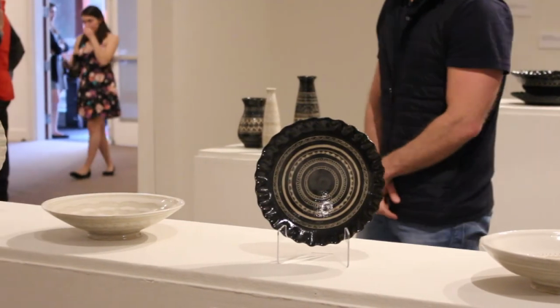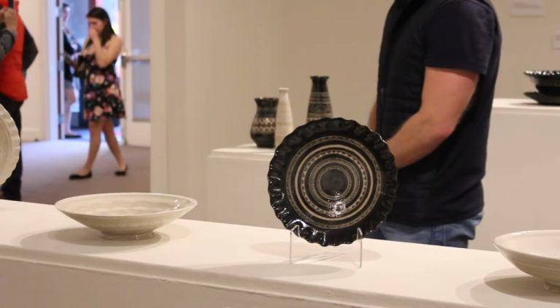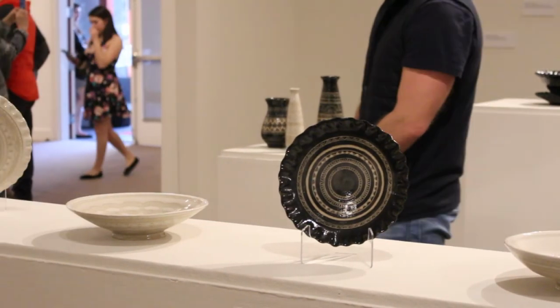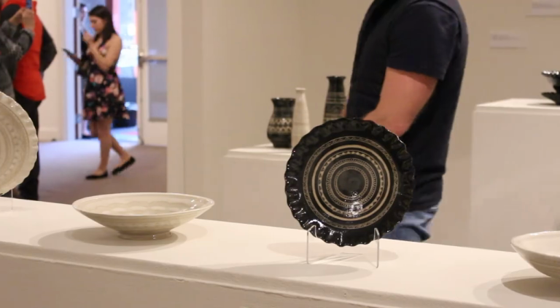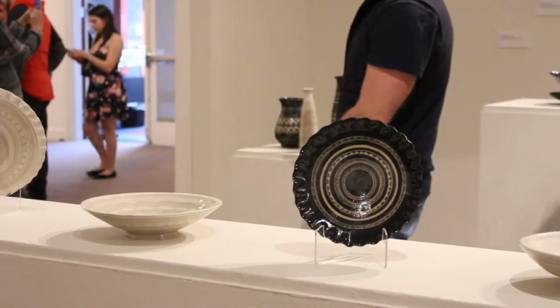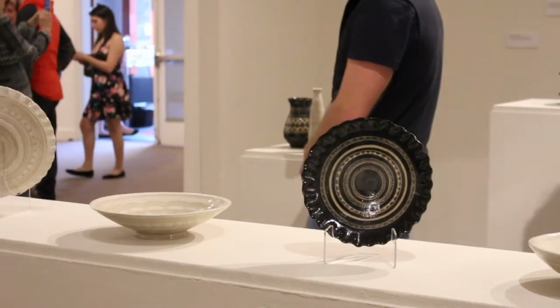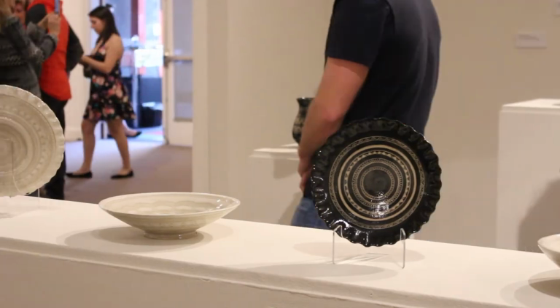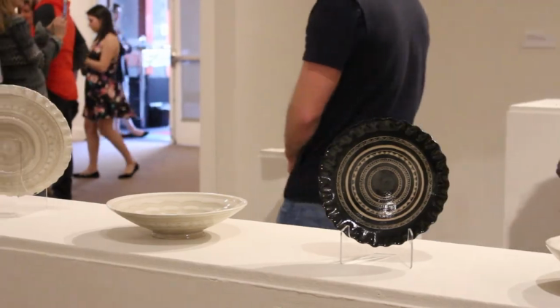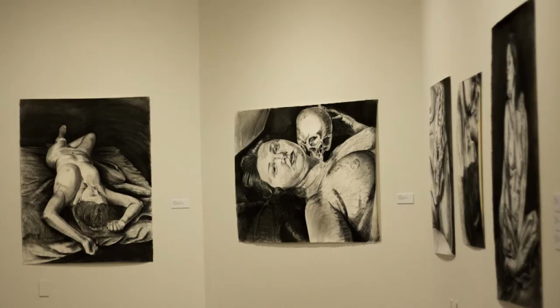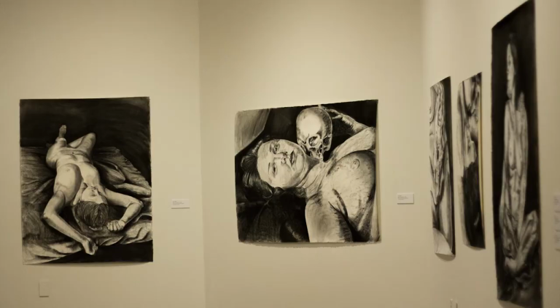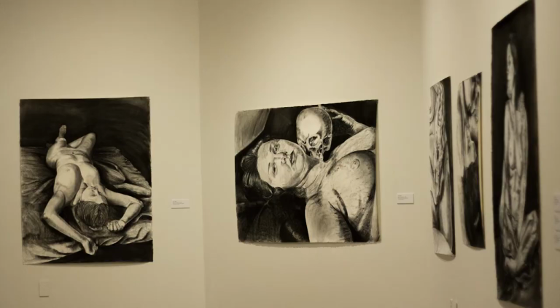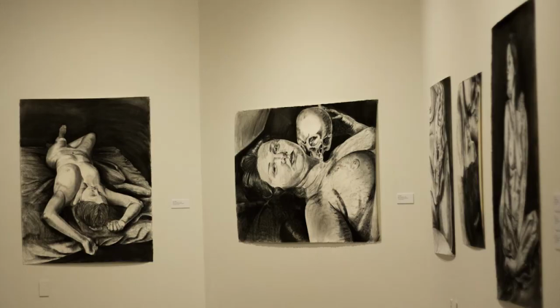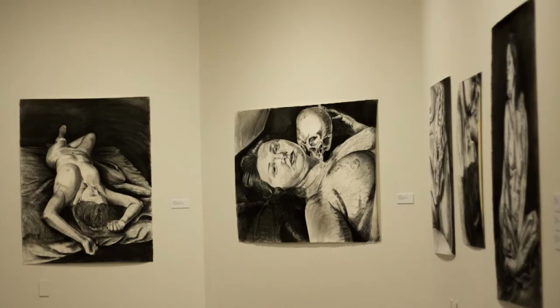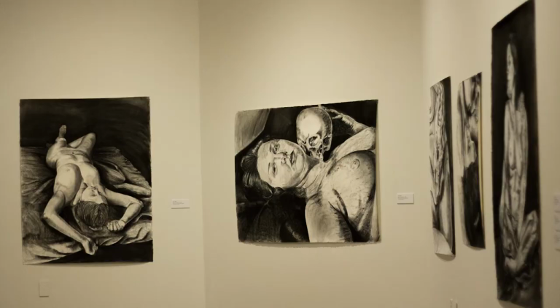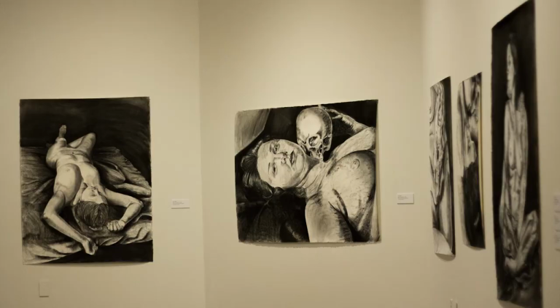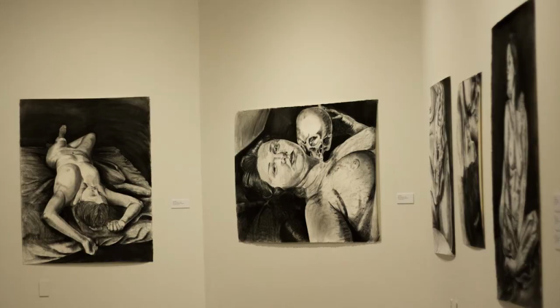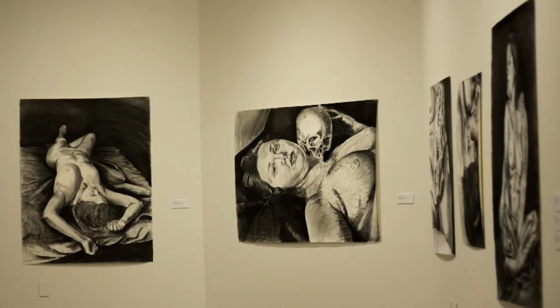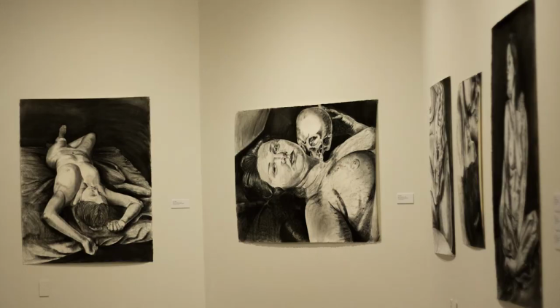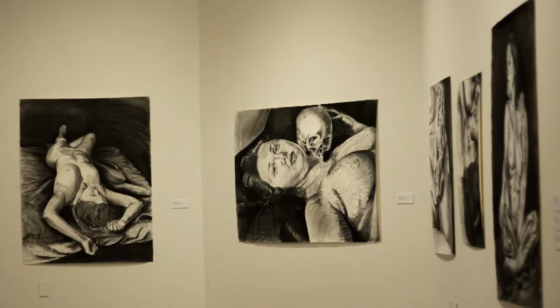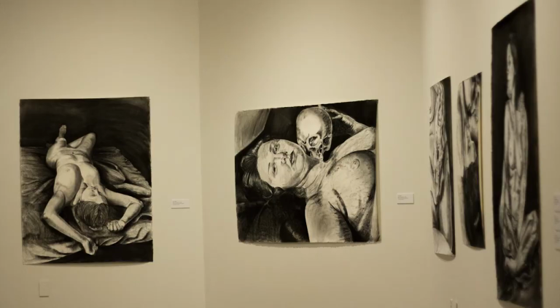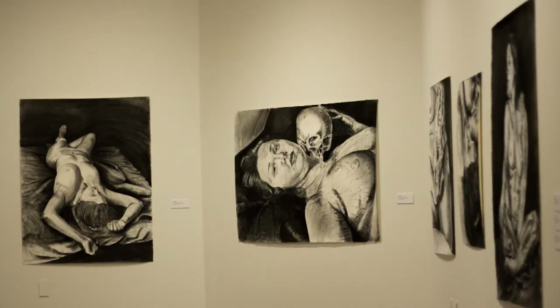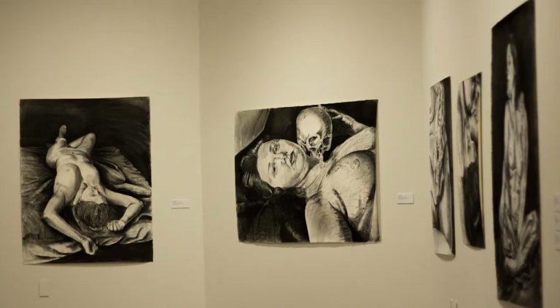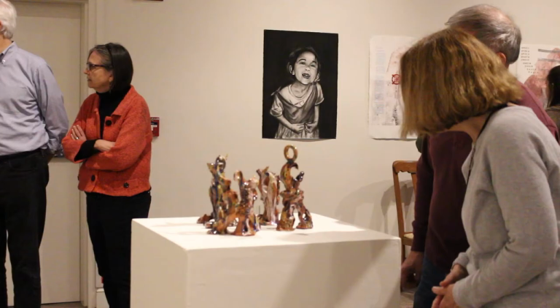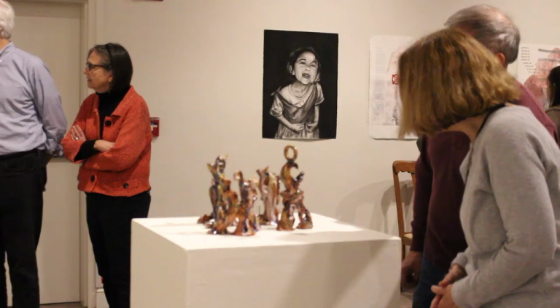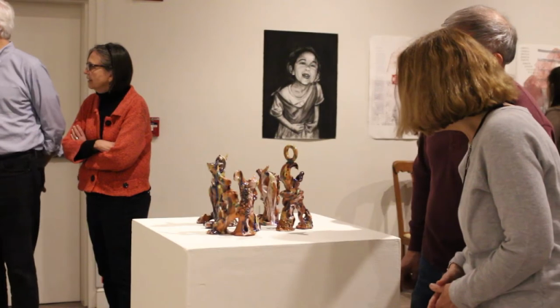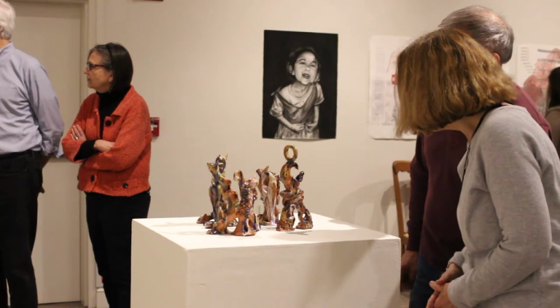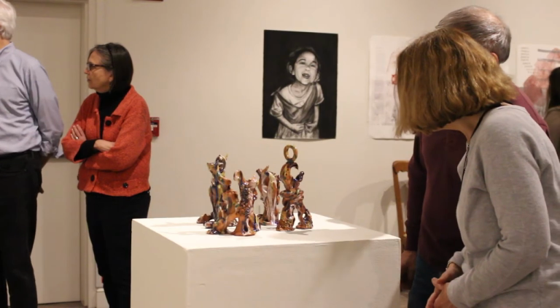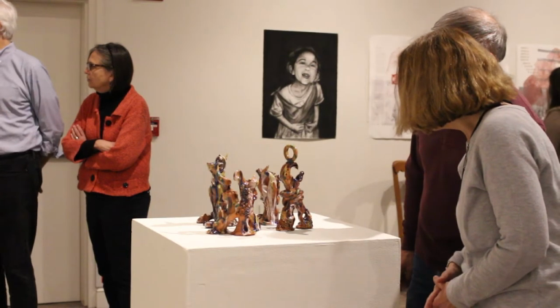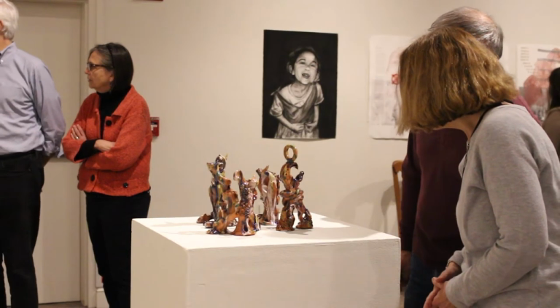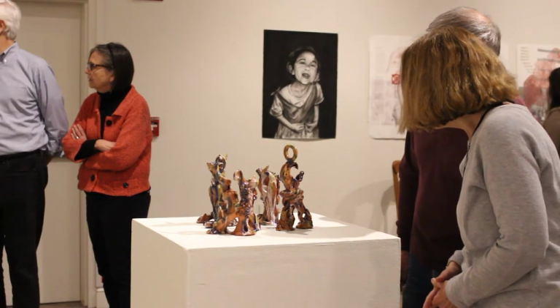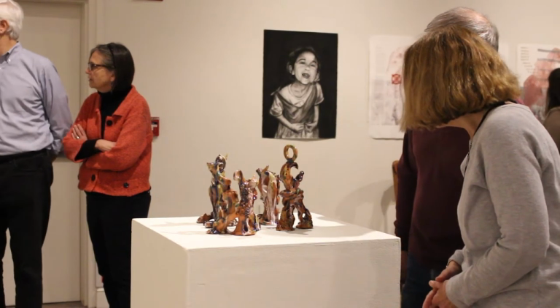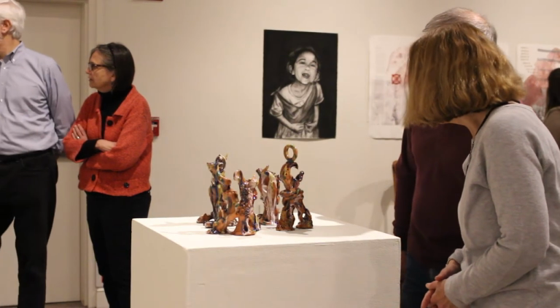One of the ways we do that is by showing their work alongside the work of more recognized artists.